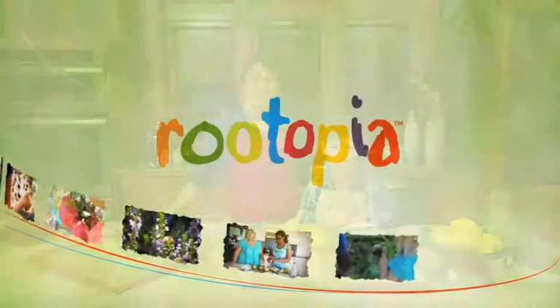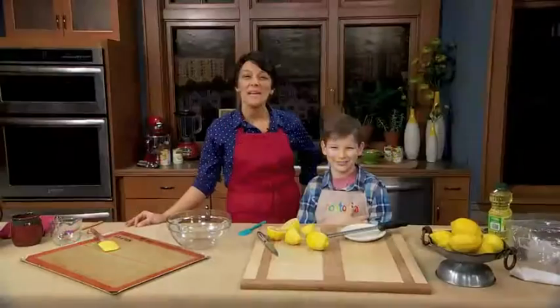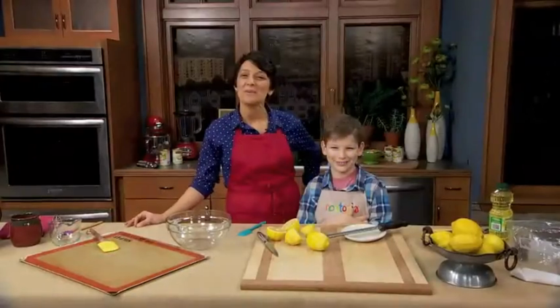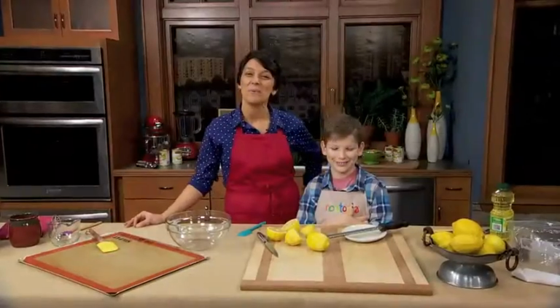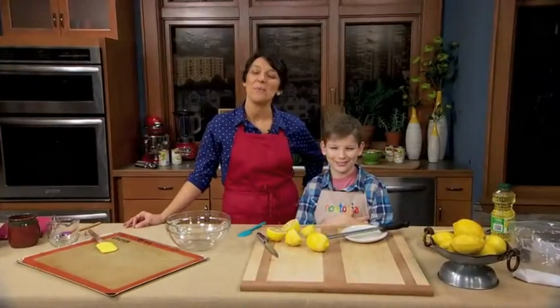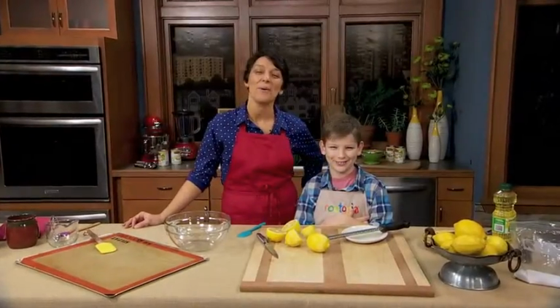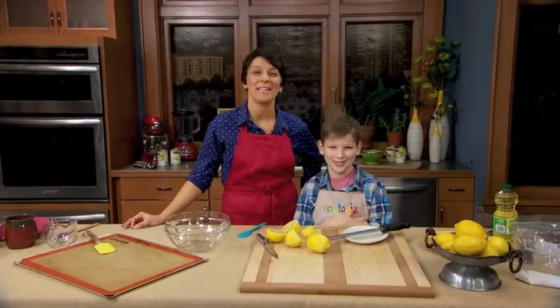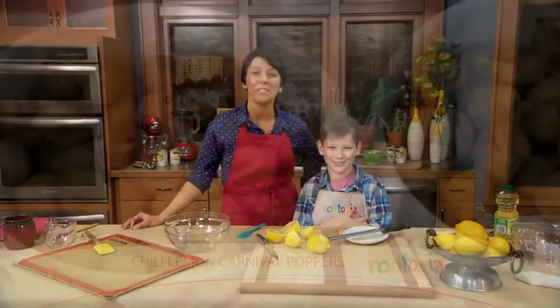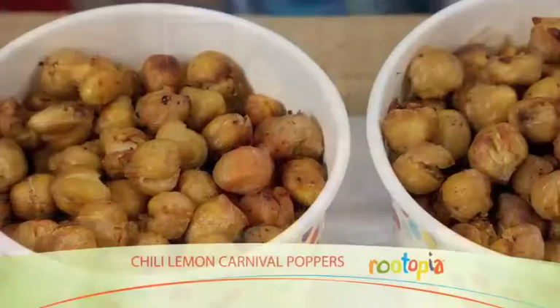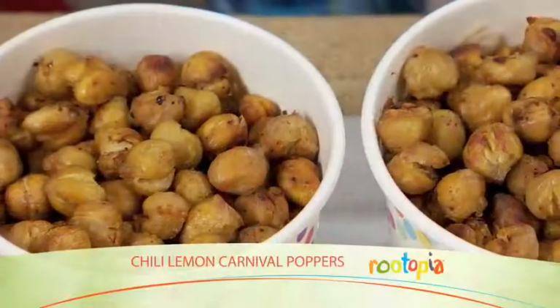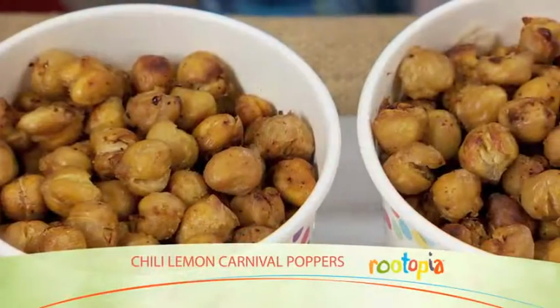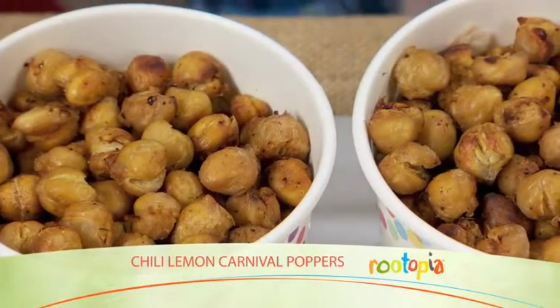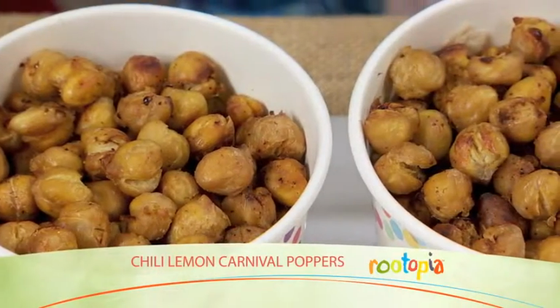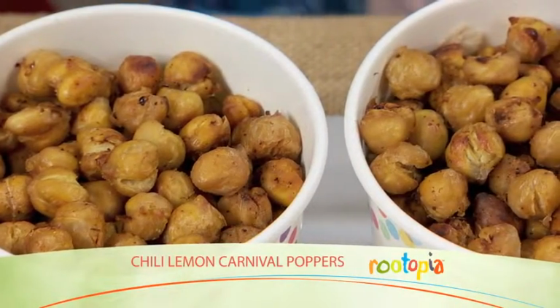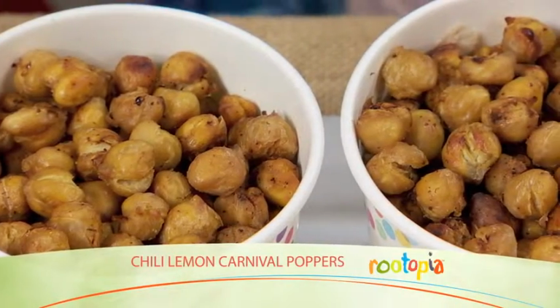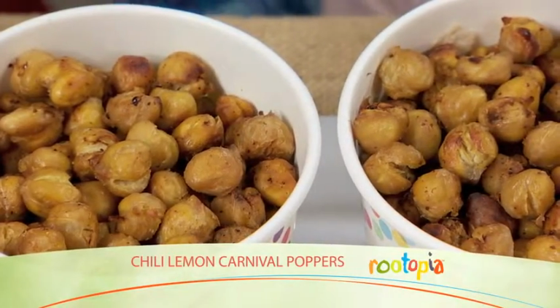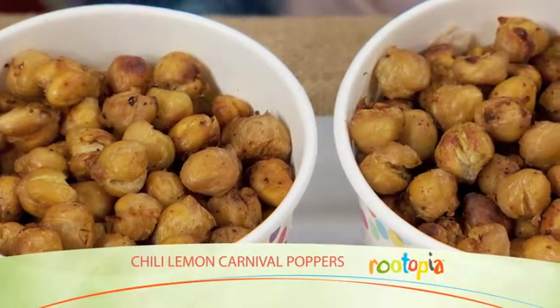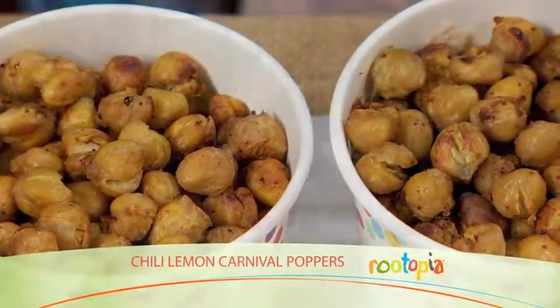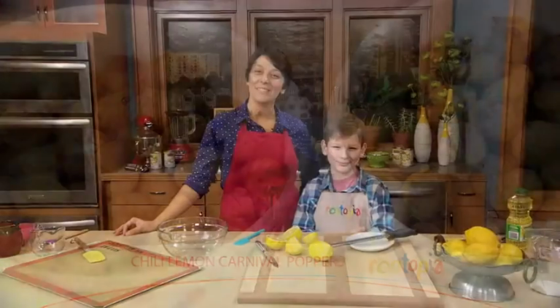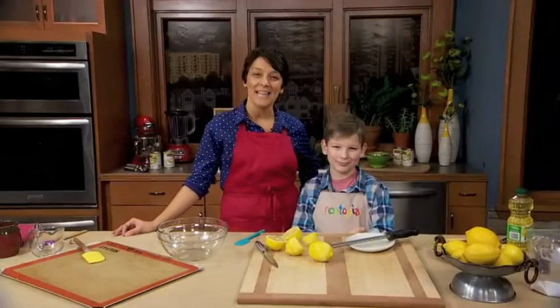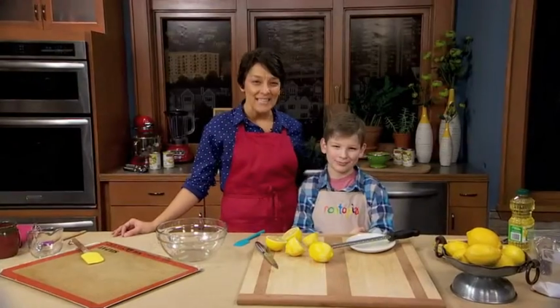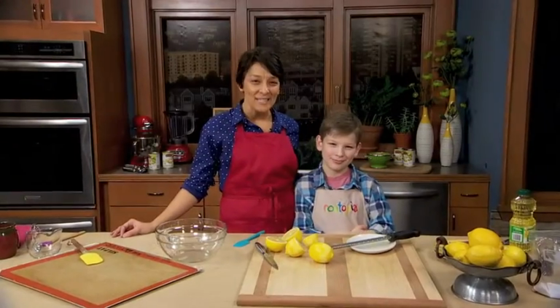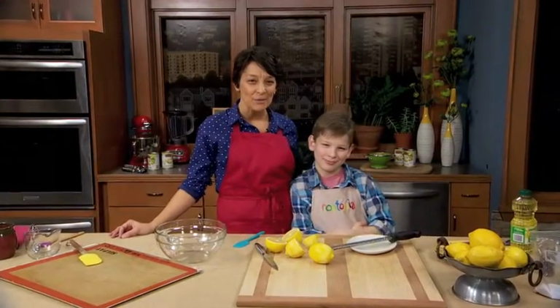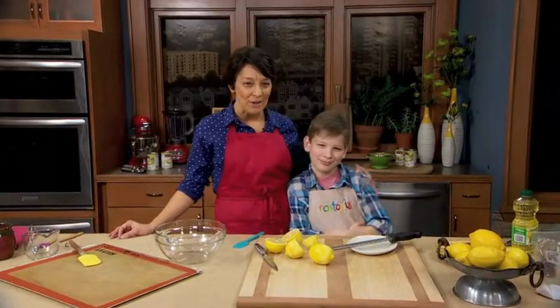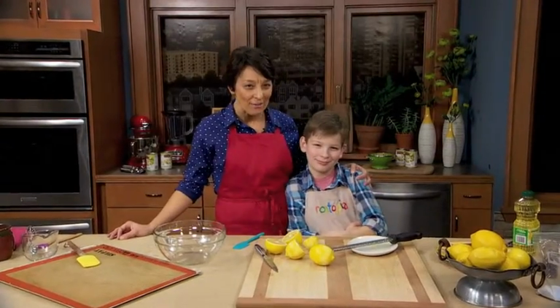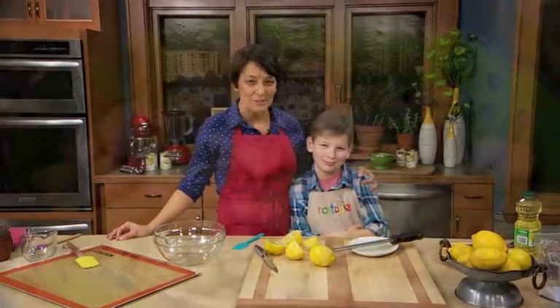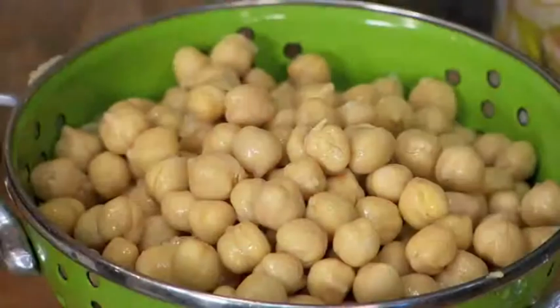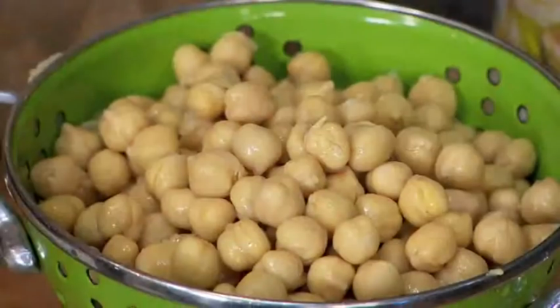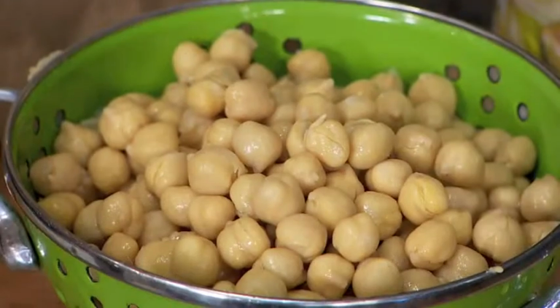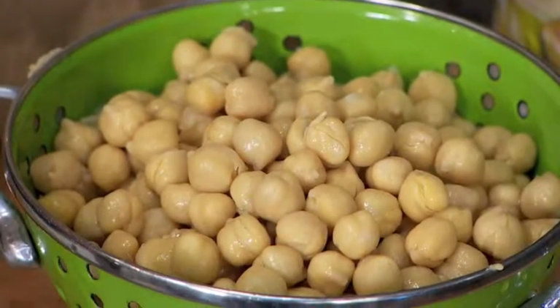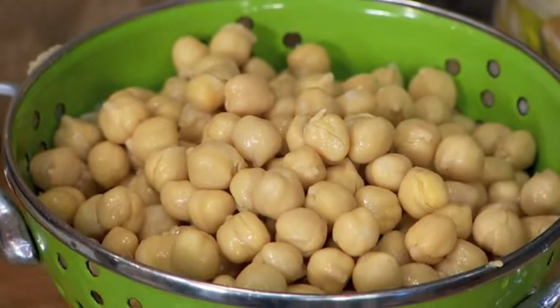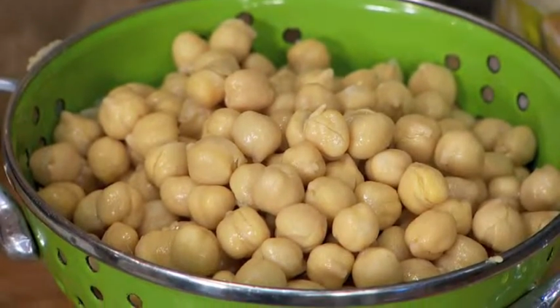Today in Rootopia we are making chili lemon carnival poppers. This is a healthy and fun snack that kids will love, featuring rich nutty garbanzo beans.